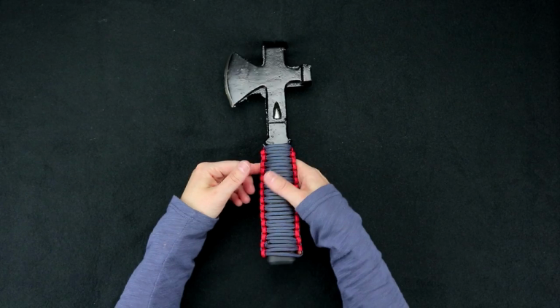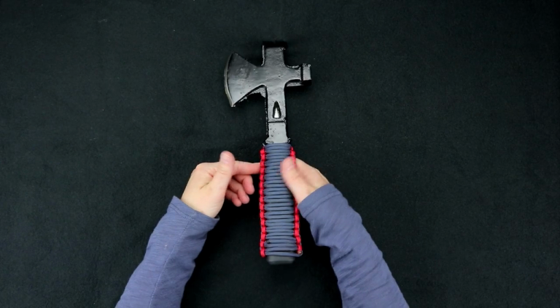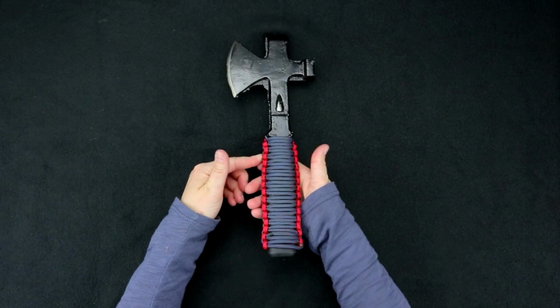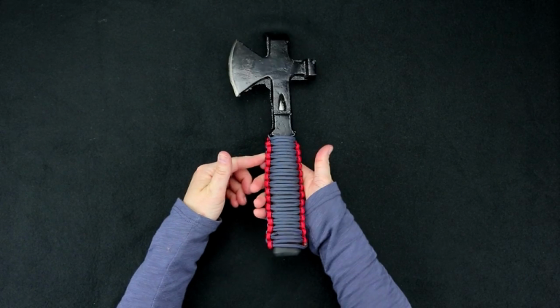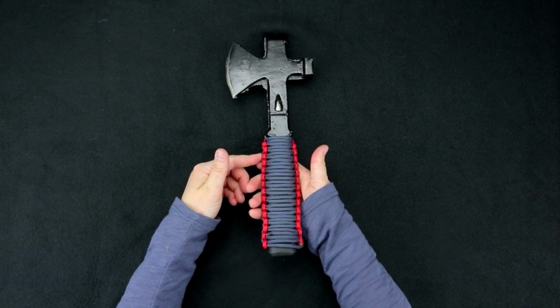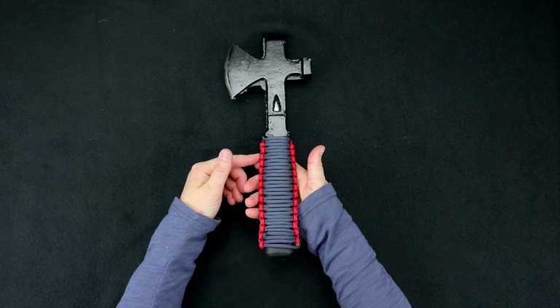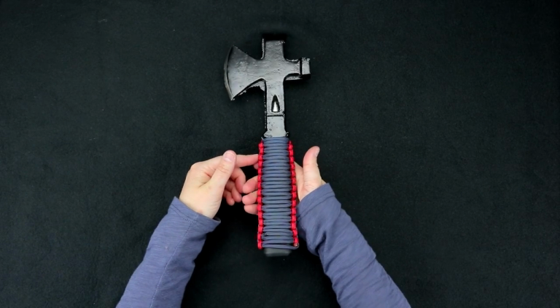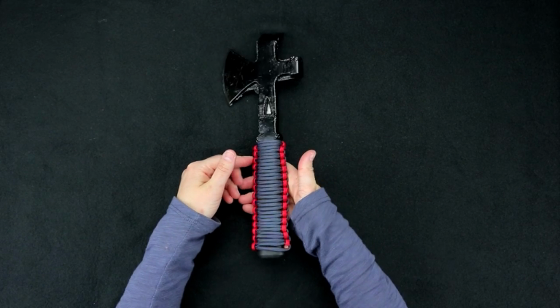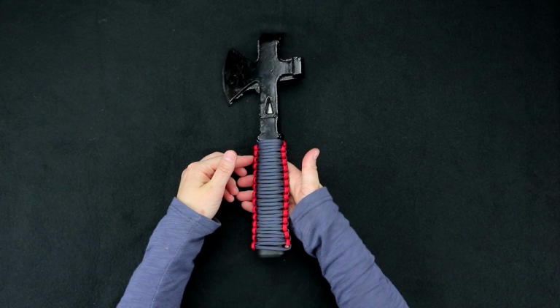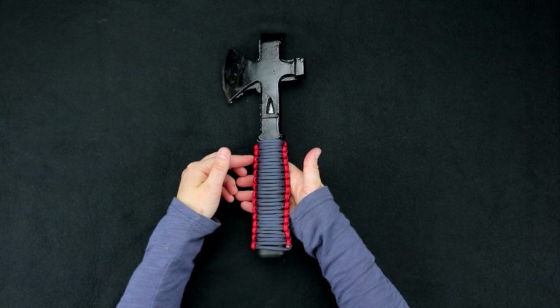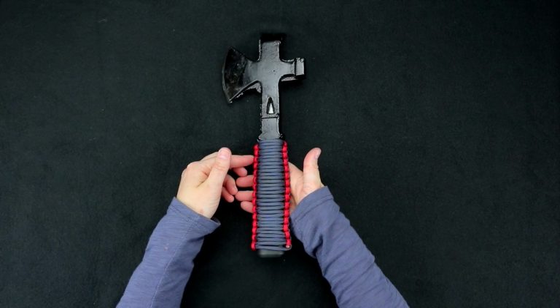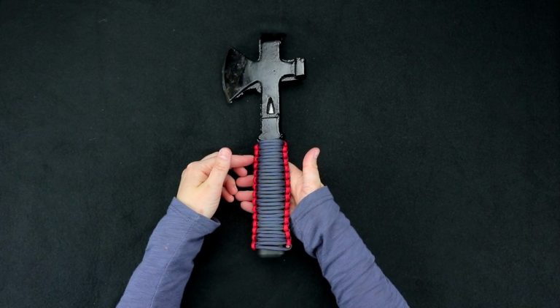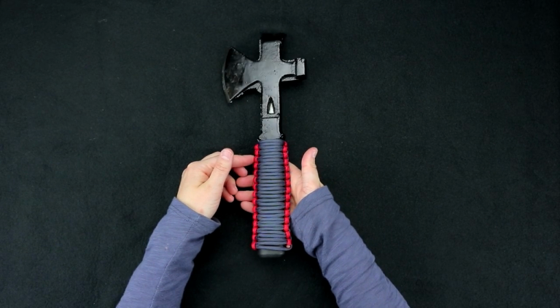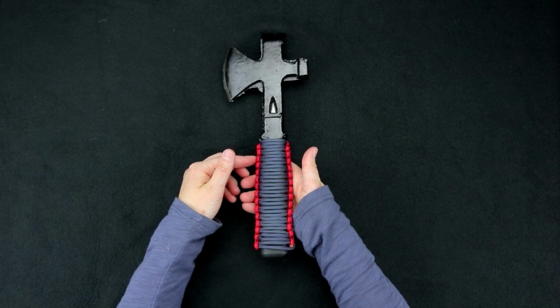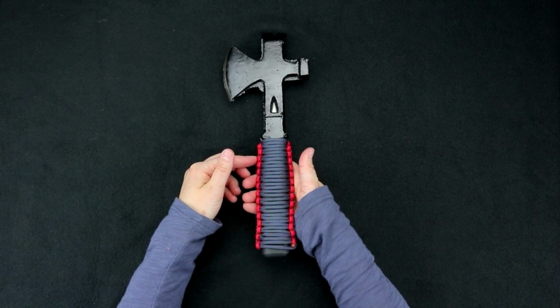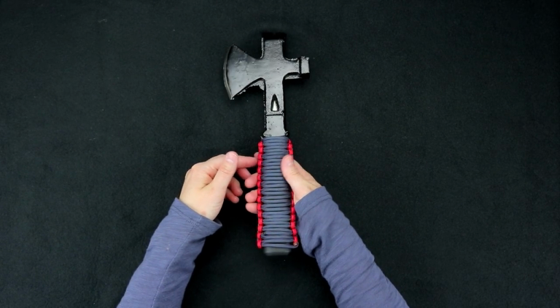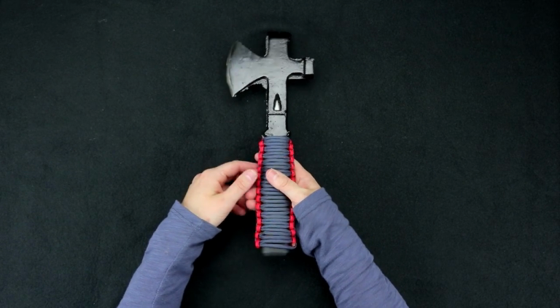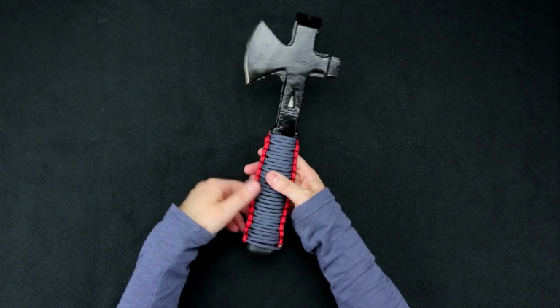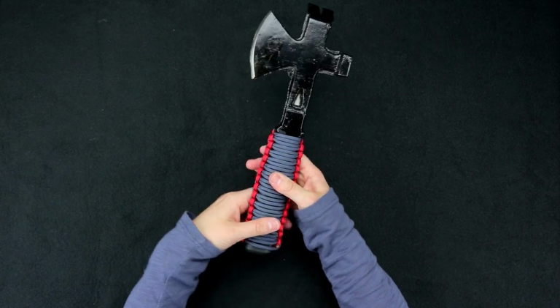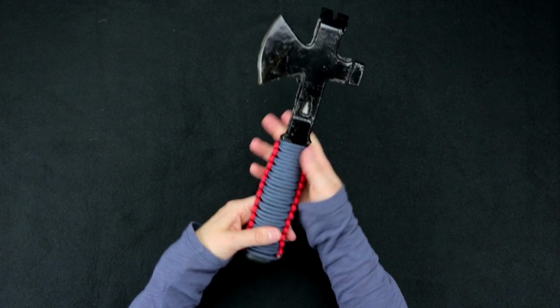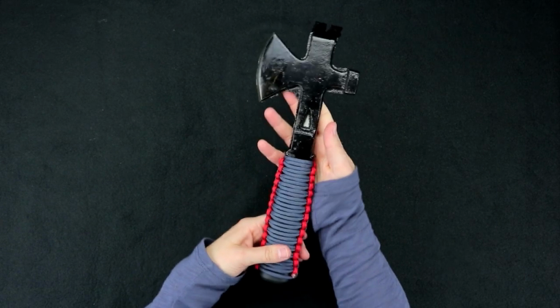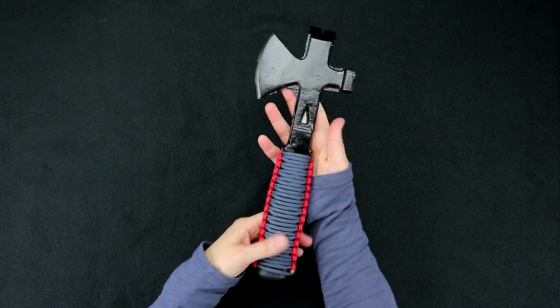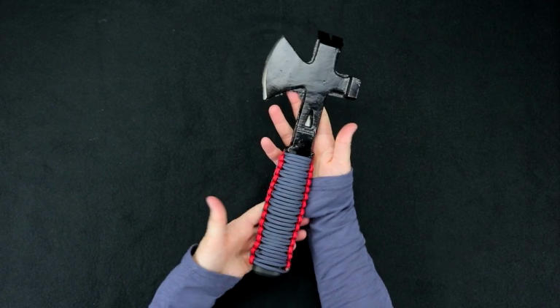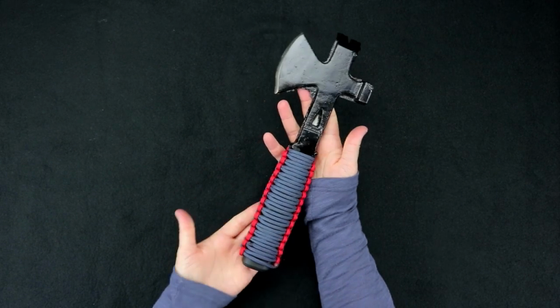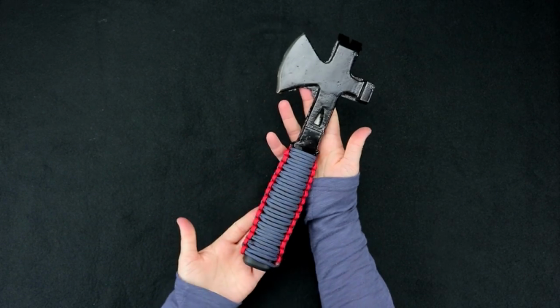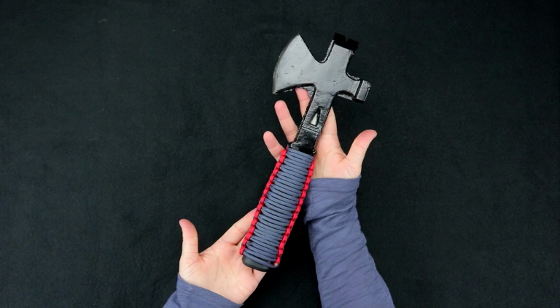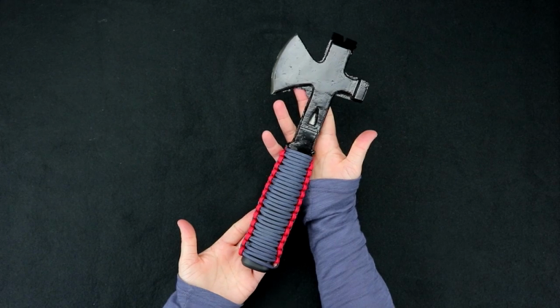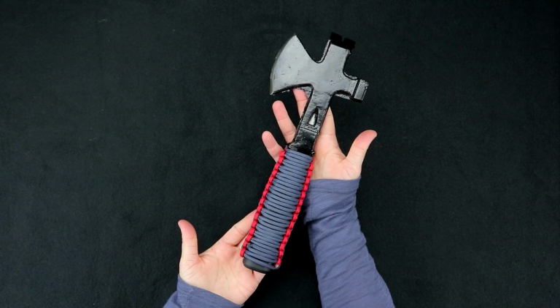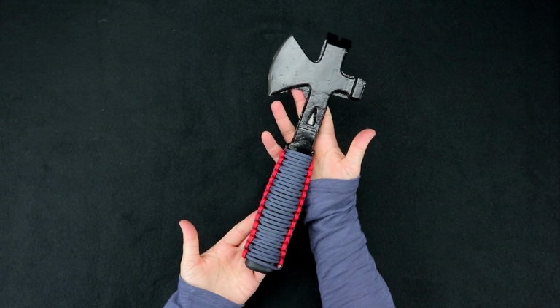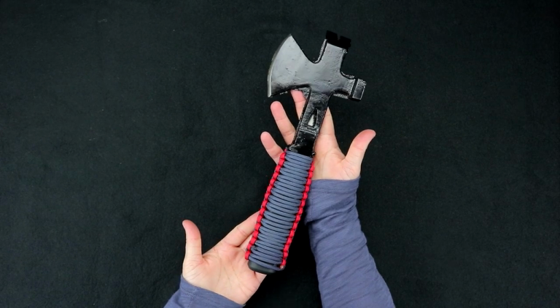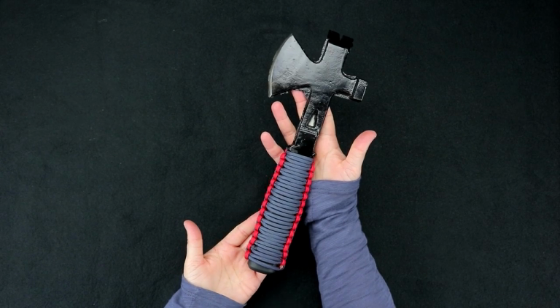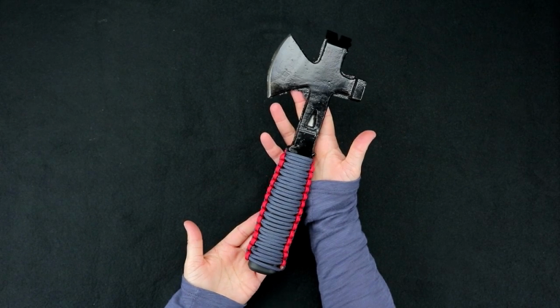Hi everybody, it's Lori from Paracord Planet and today's tutorial is on a Paracord Axe Handle Wrap.